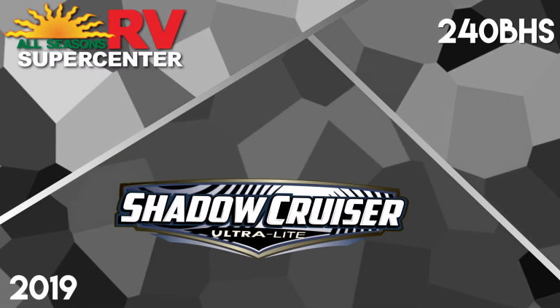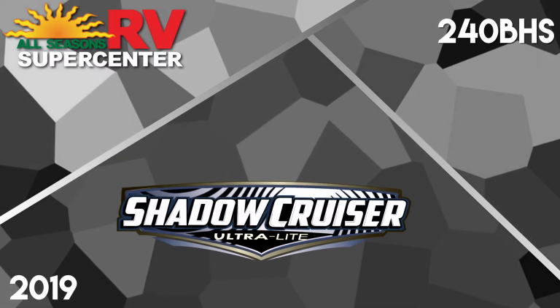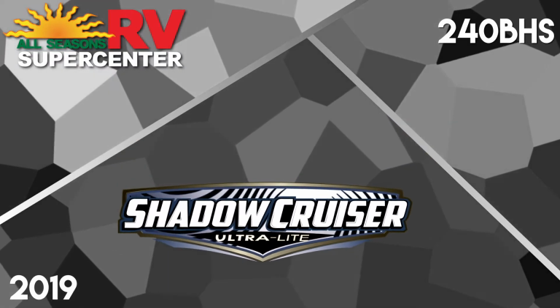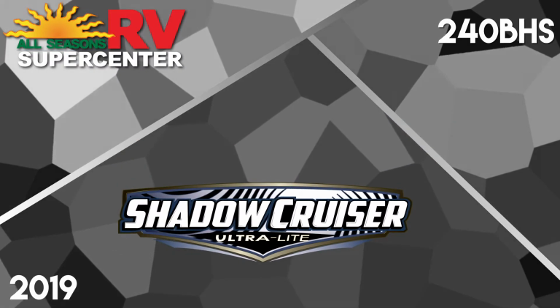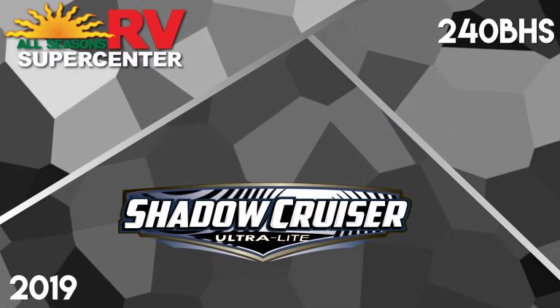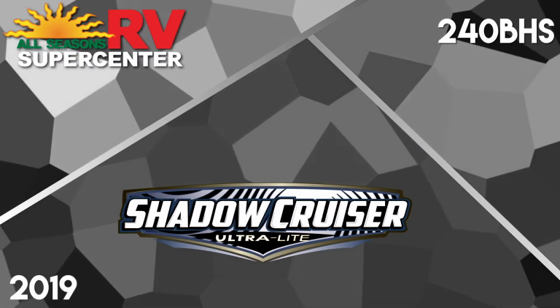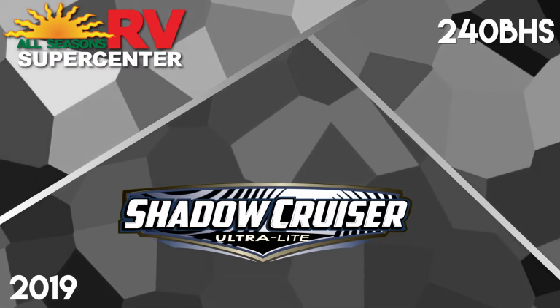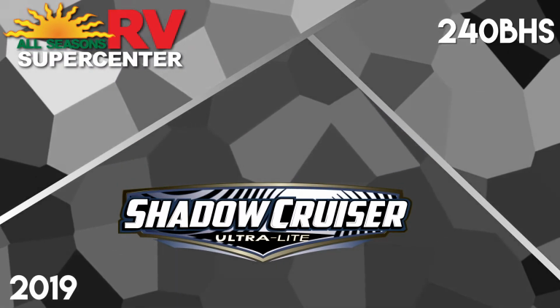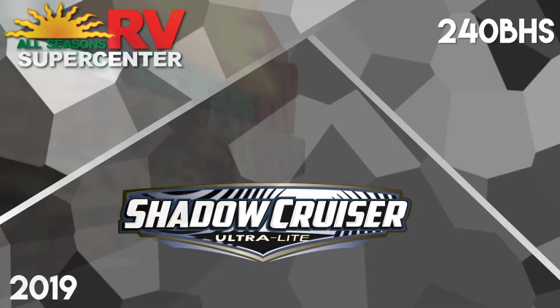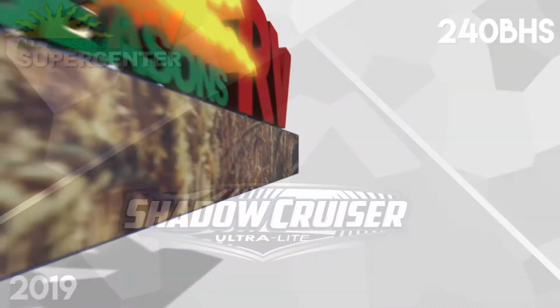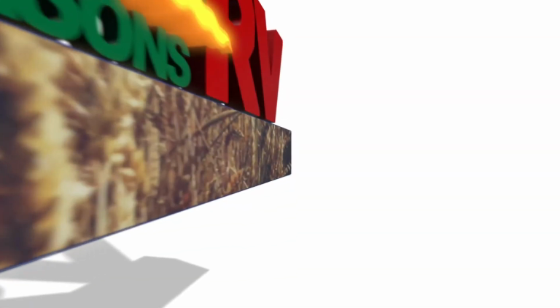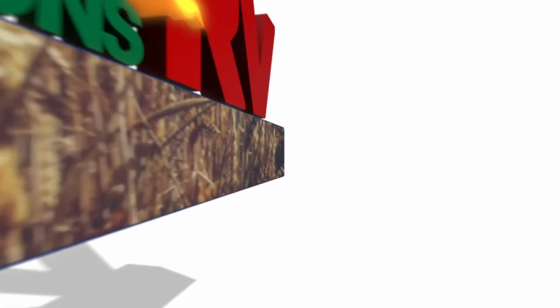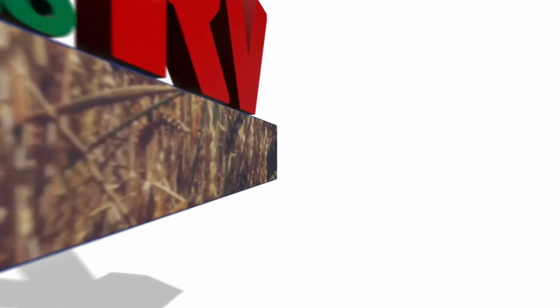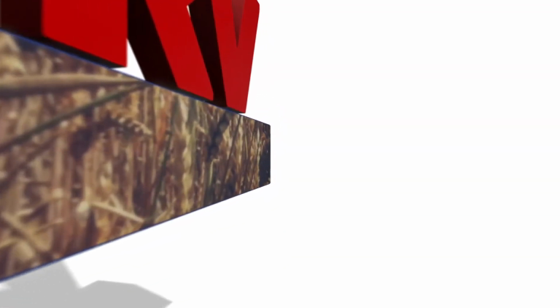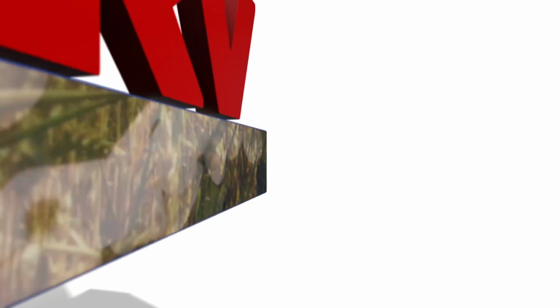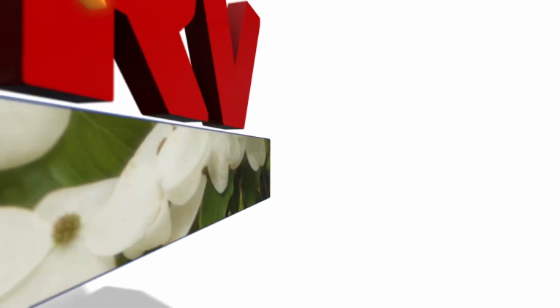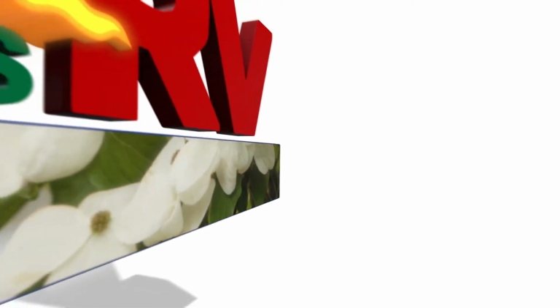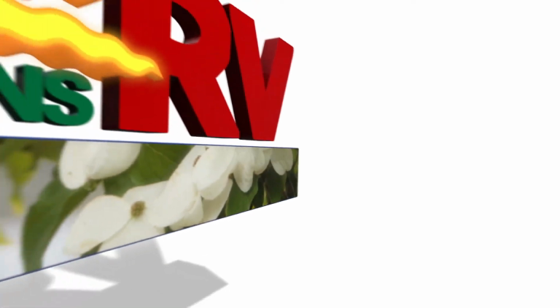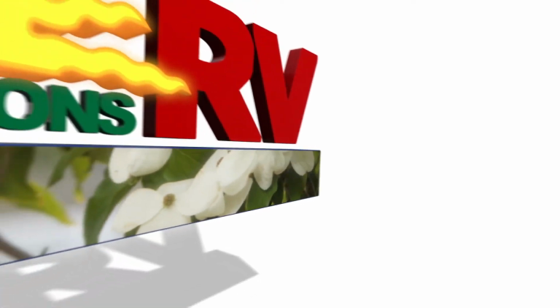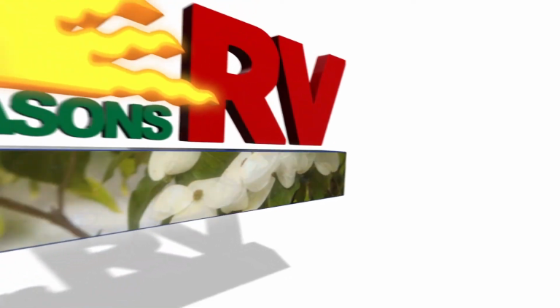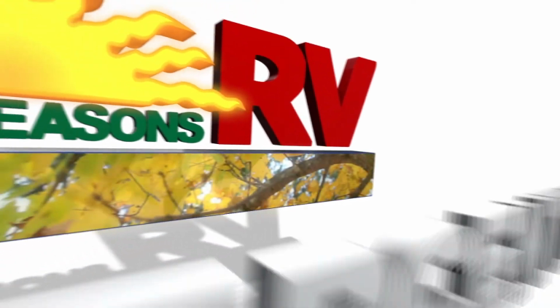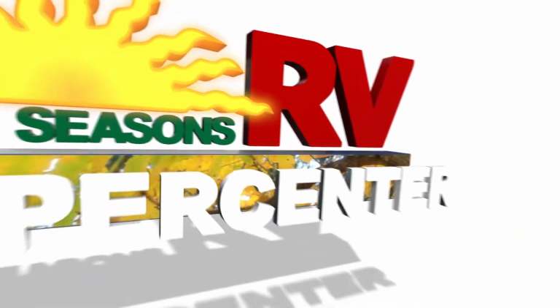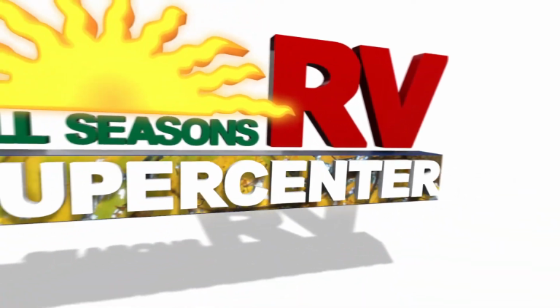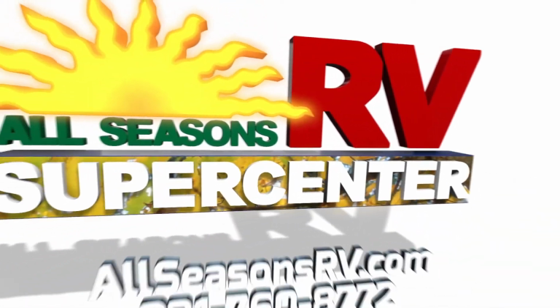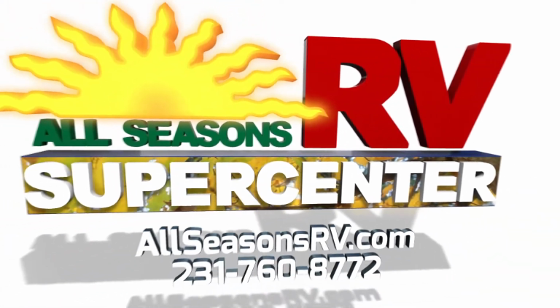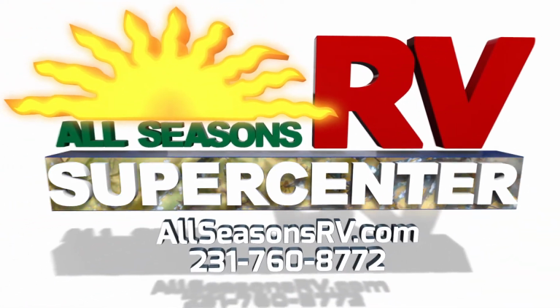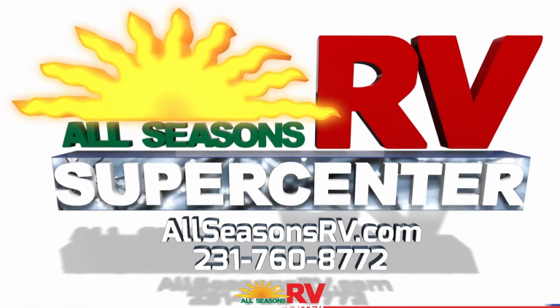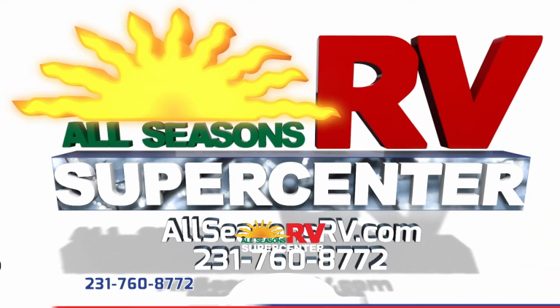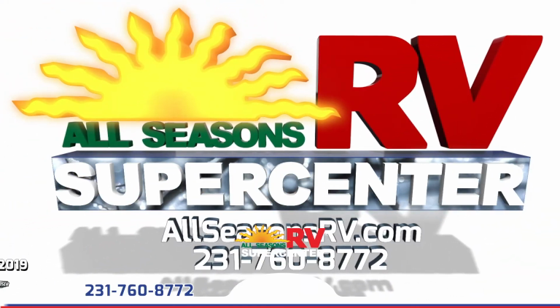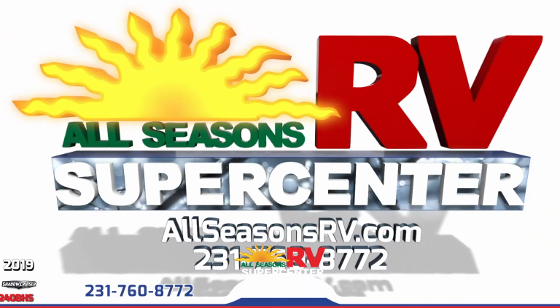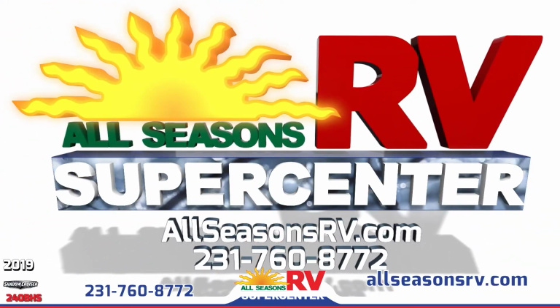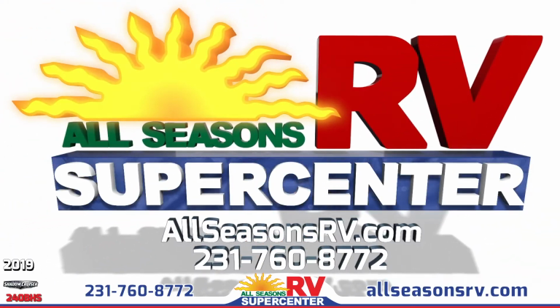Make the perfect family vacation with the 2019 ShadowCruiser 240BH Travel Trailer from AllSeasons RV Supercenter.